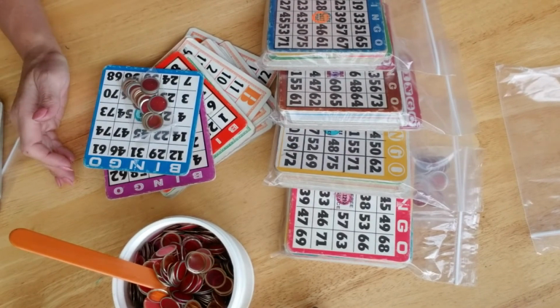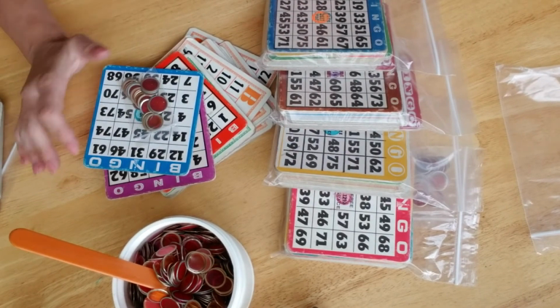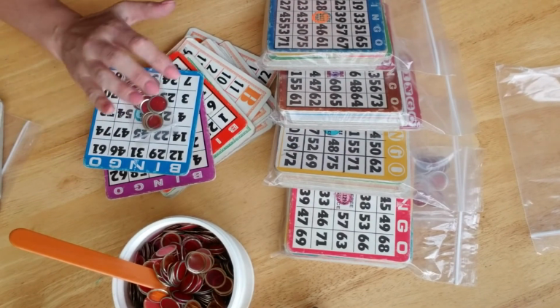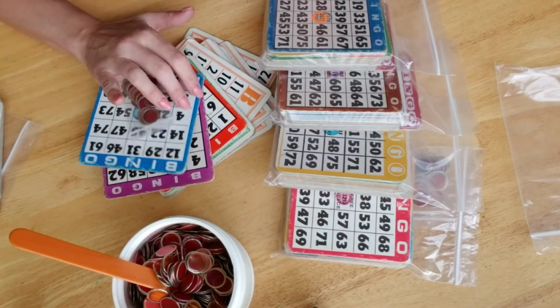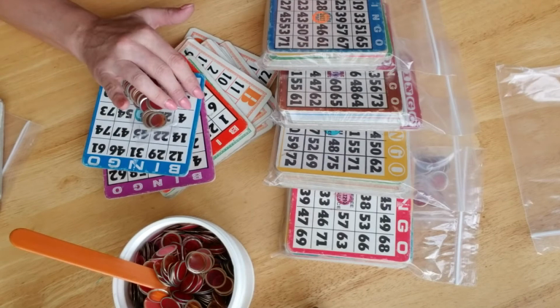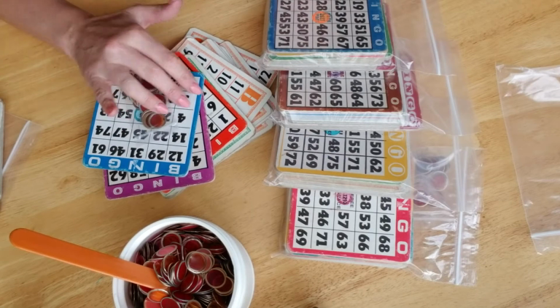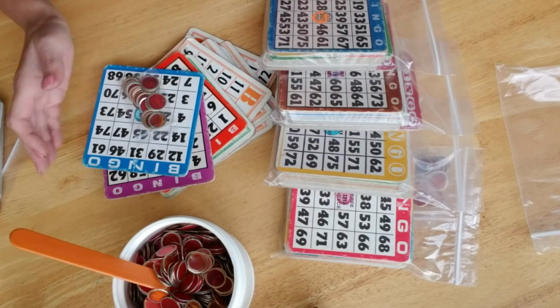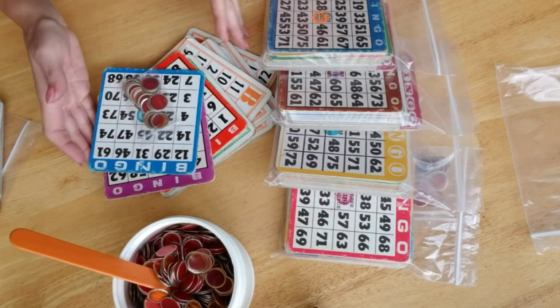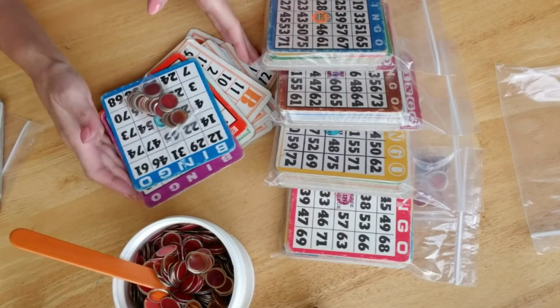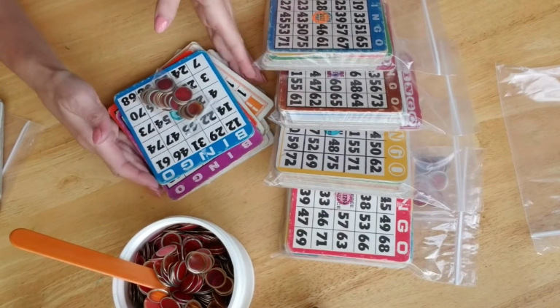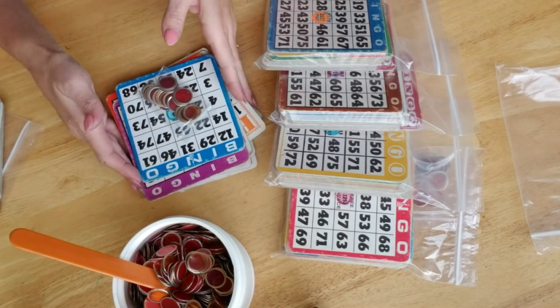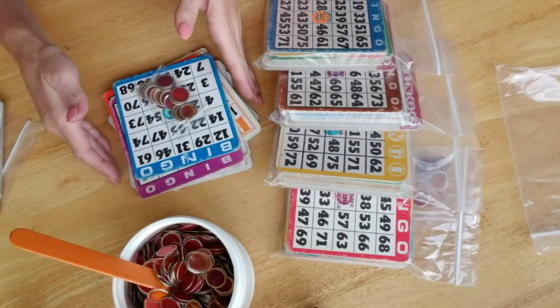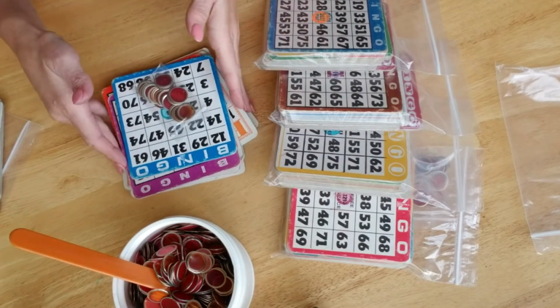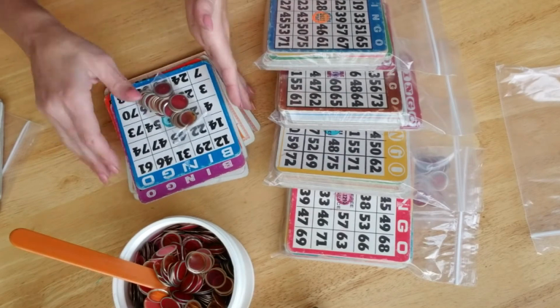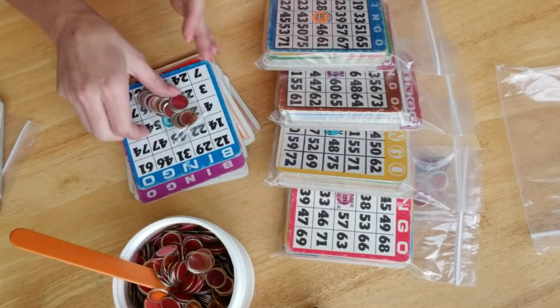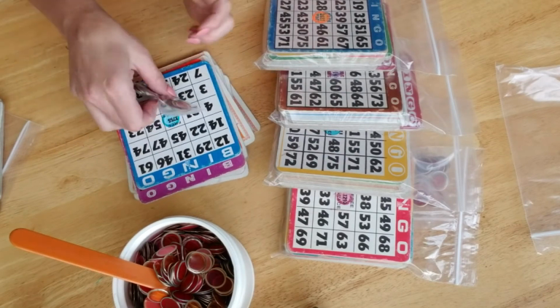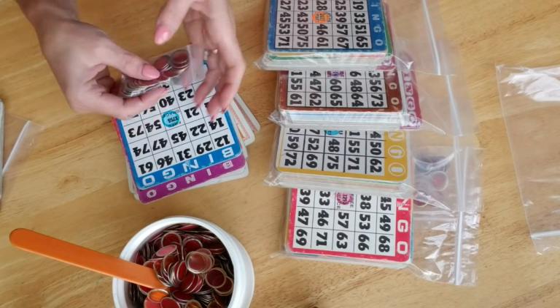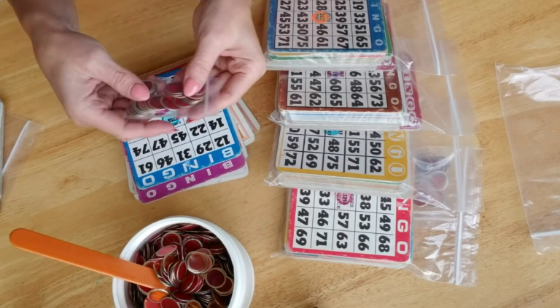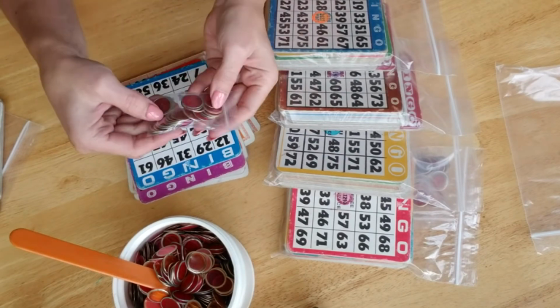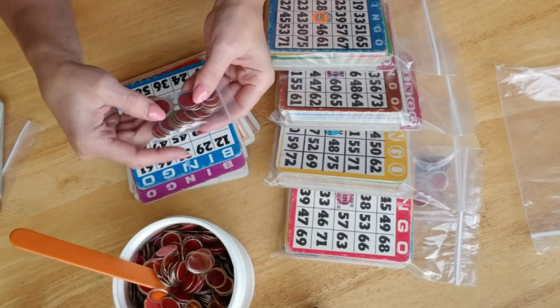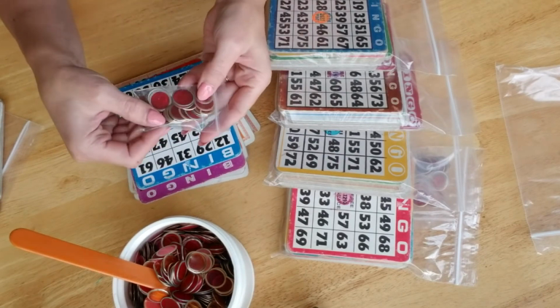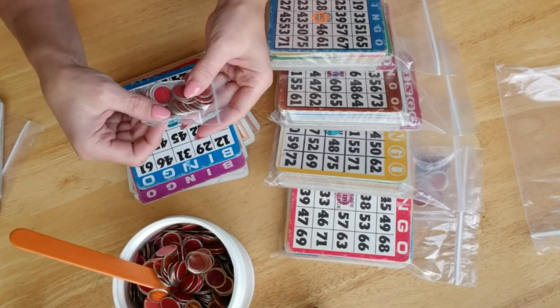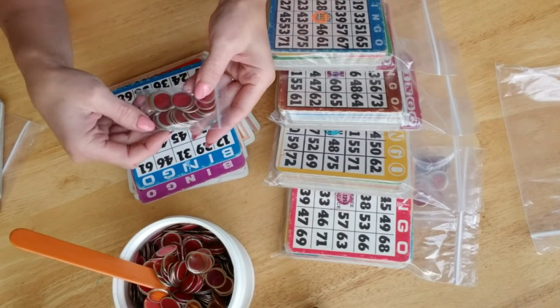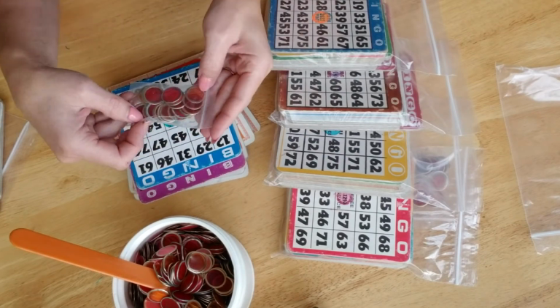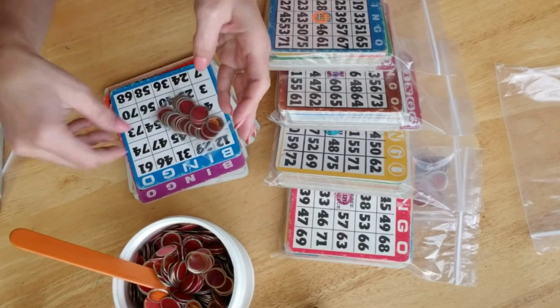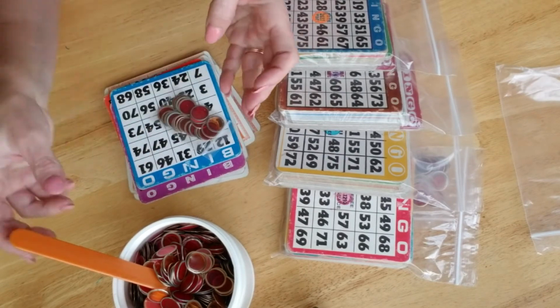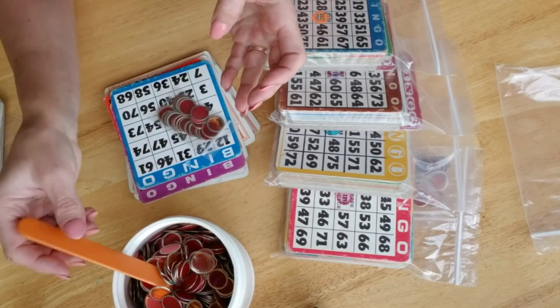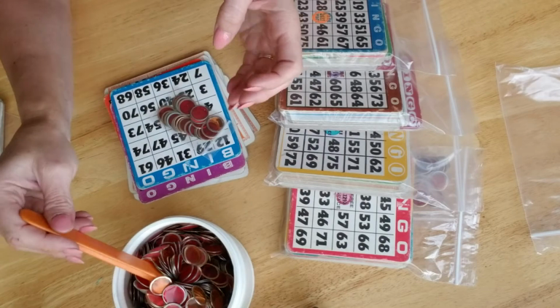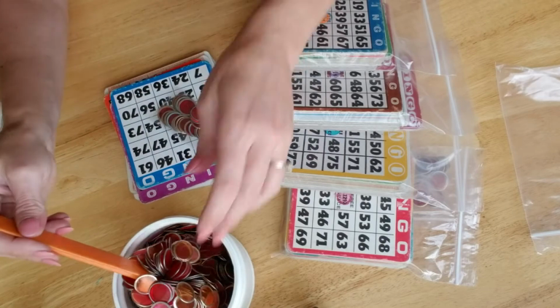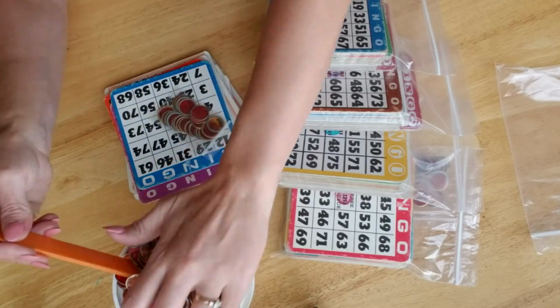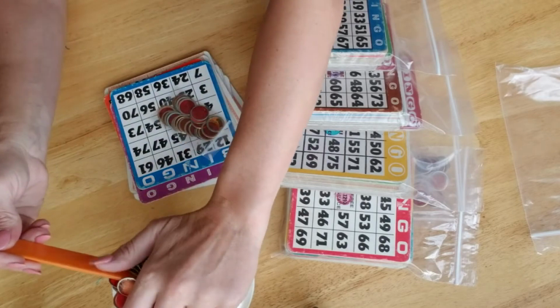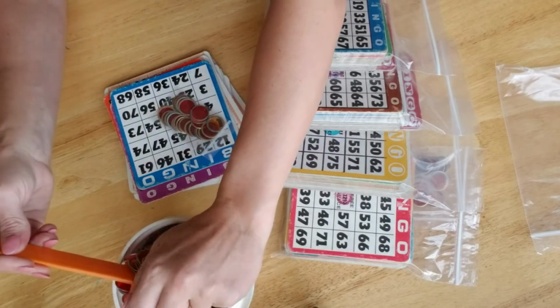There'll be 10 cards per pack. And then included, like I said, for free, I'm putting 25 of these bingo chips.